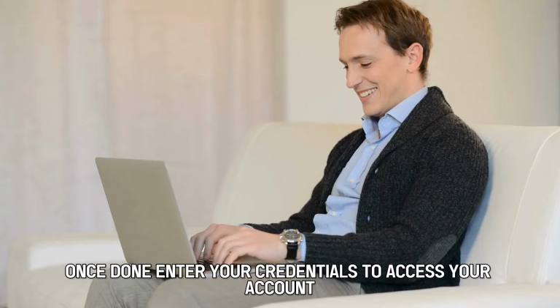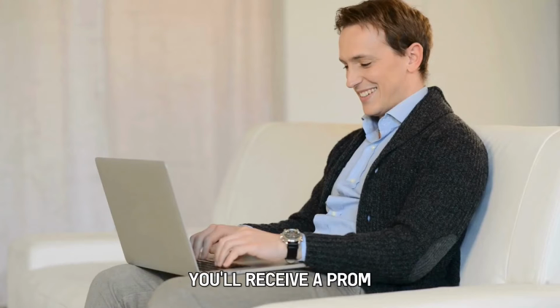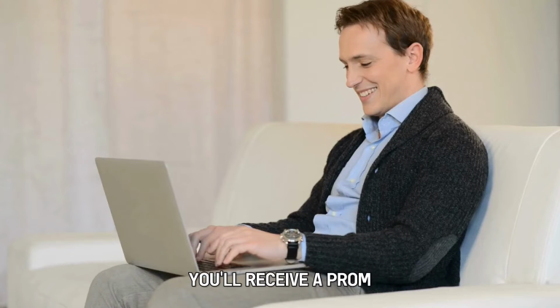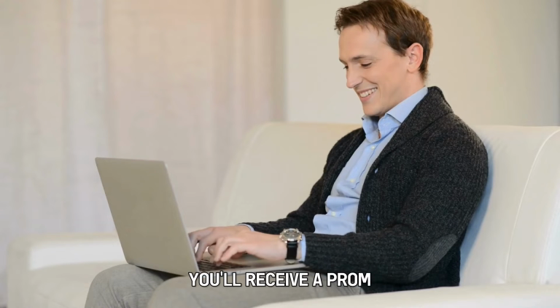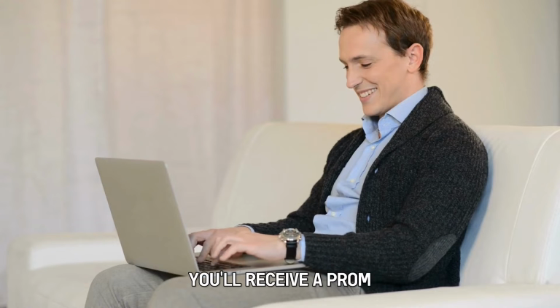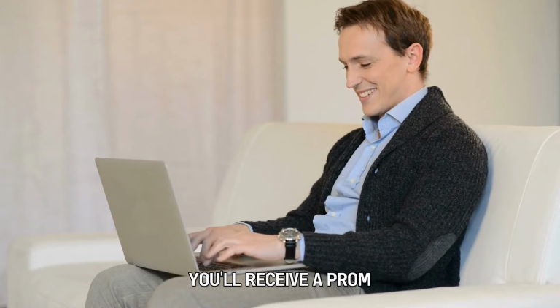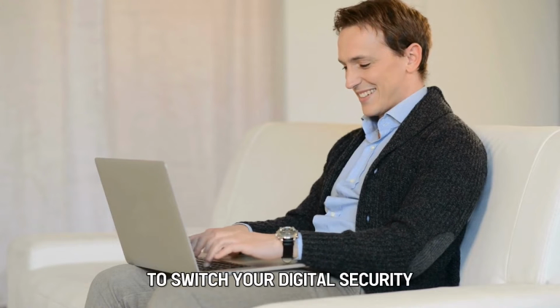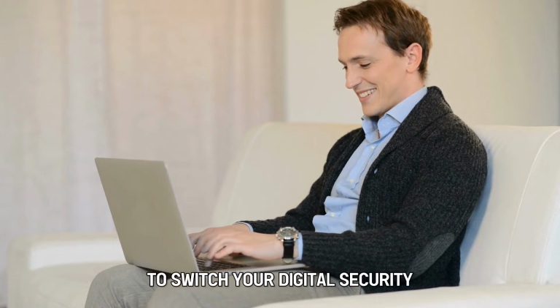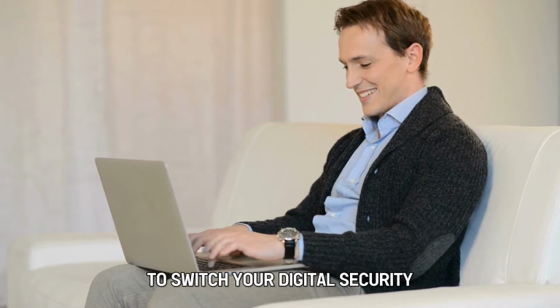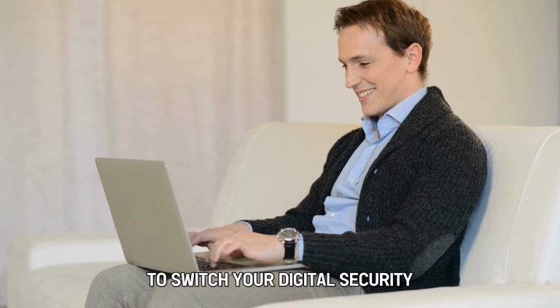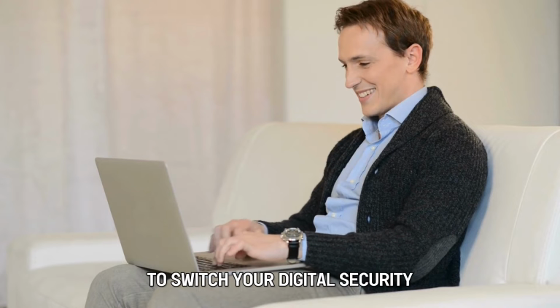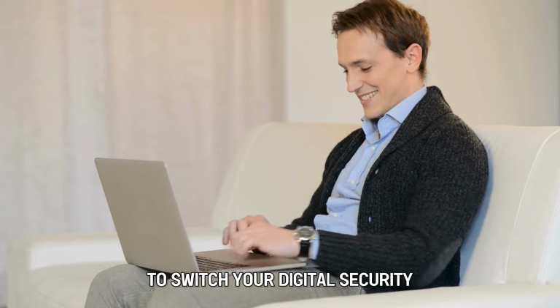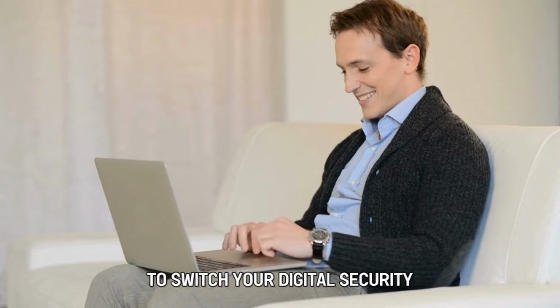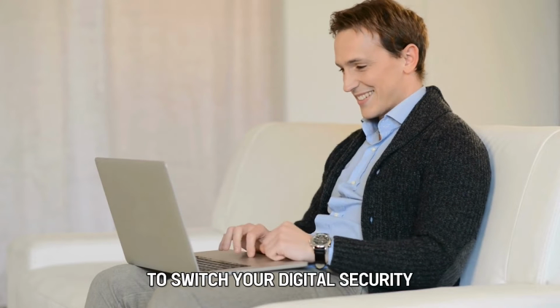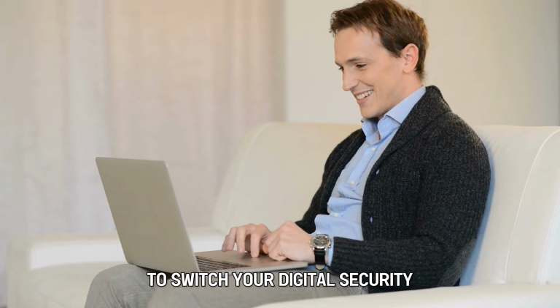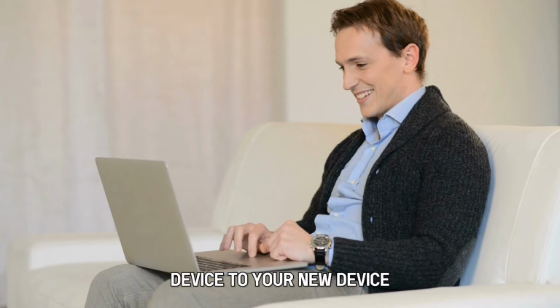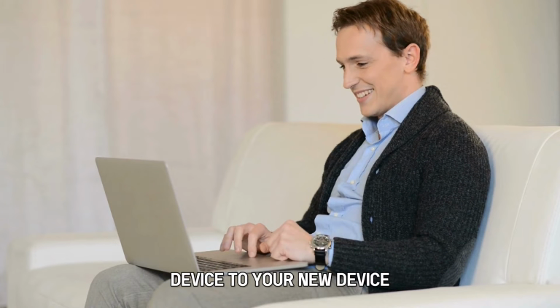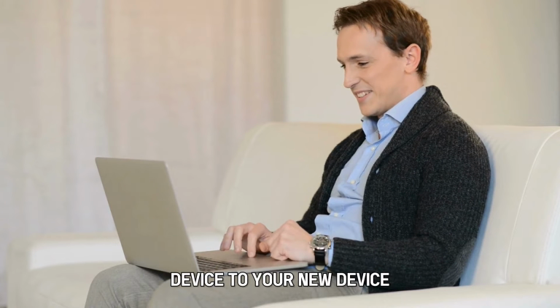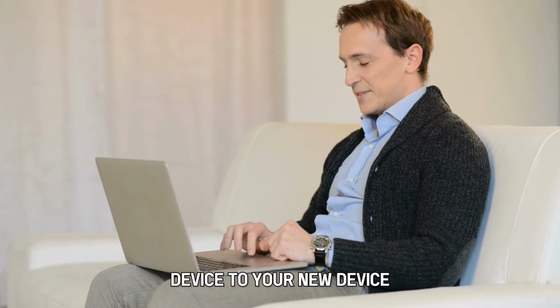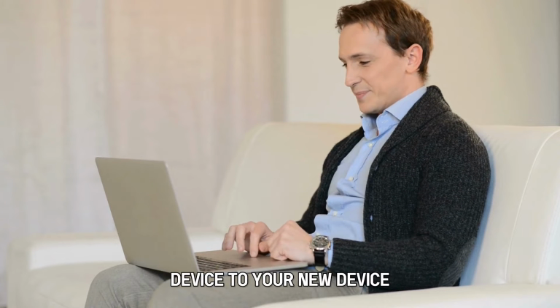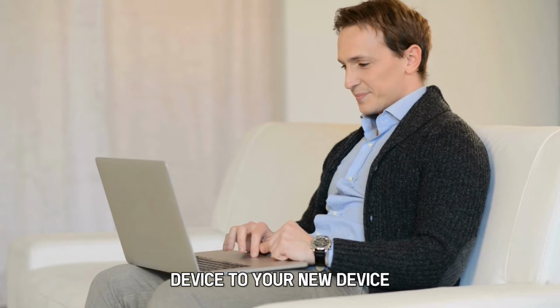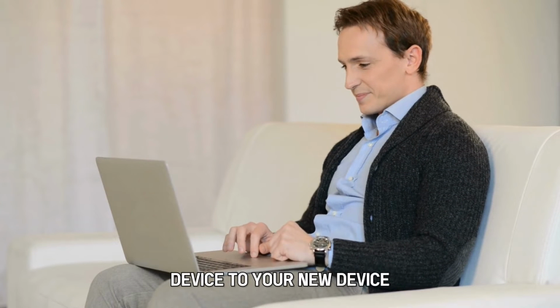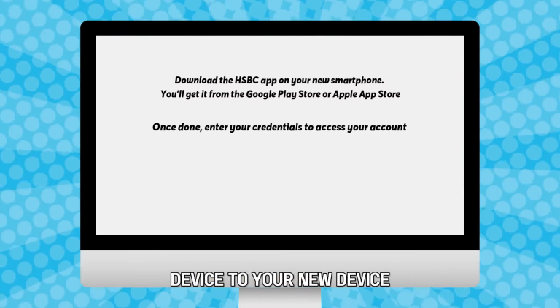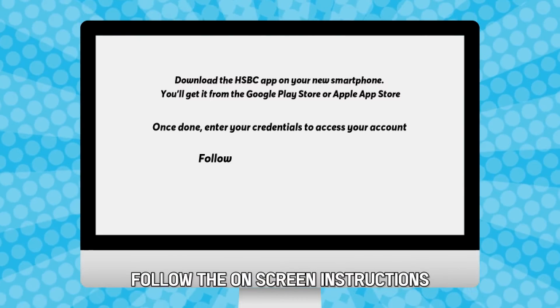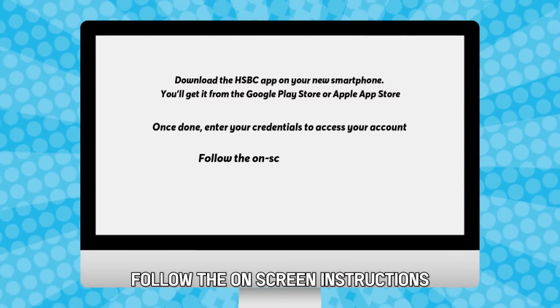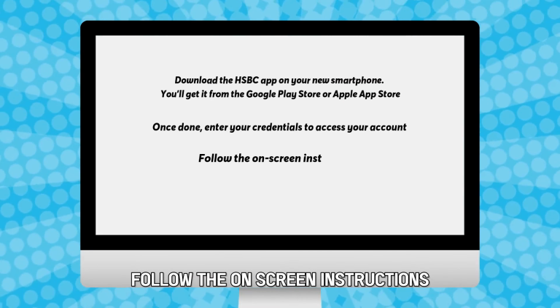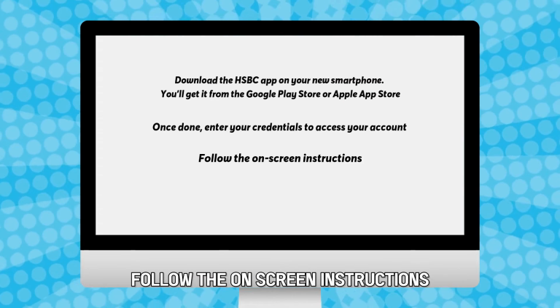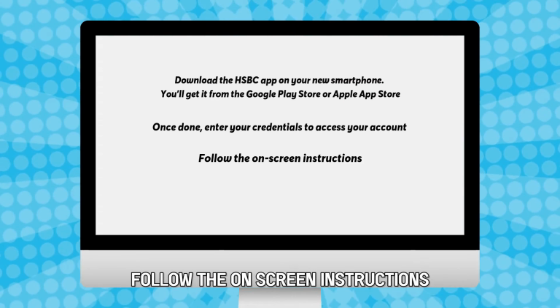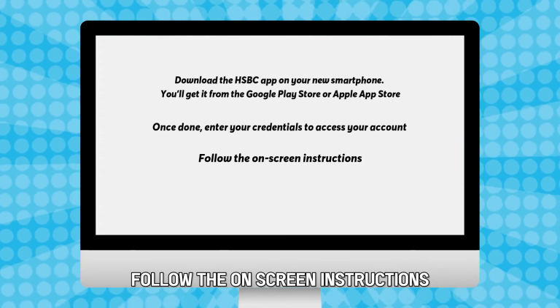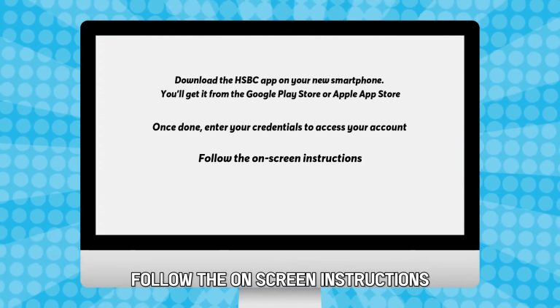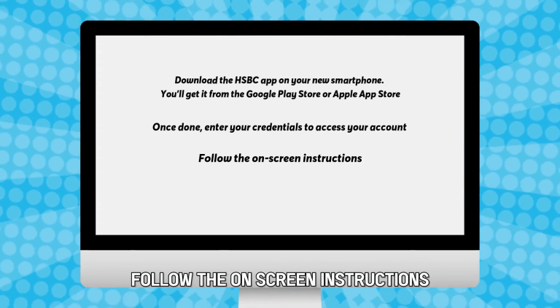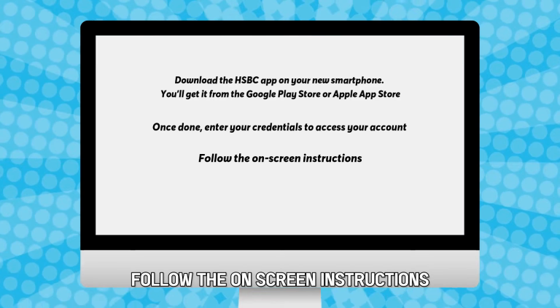You'll receive a prompt to switch your digital security device to your new device. Follow the on-screen instructions.